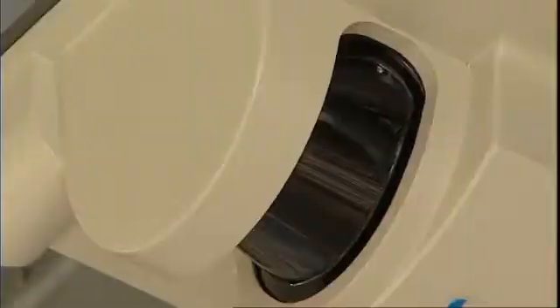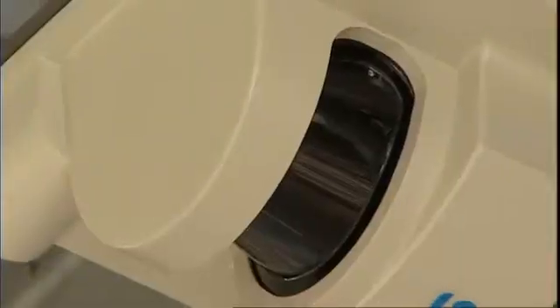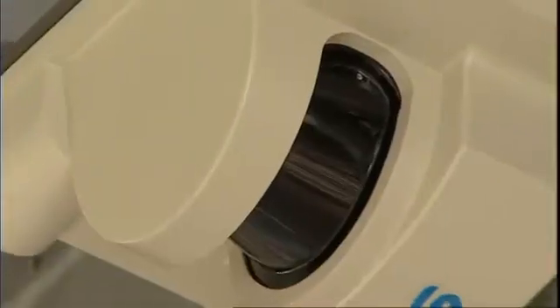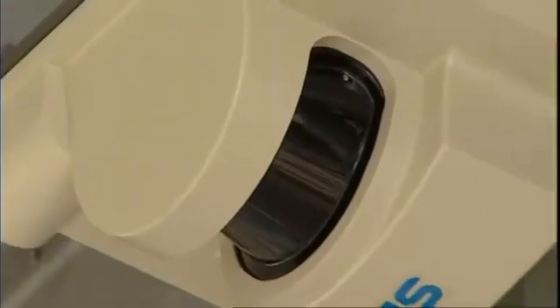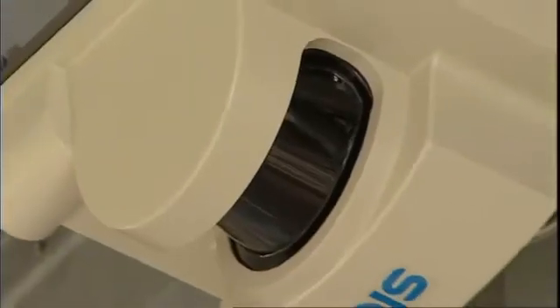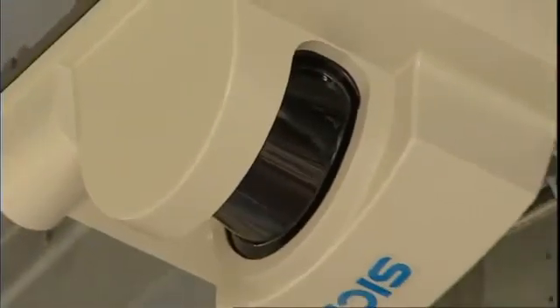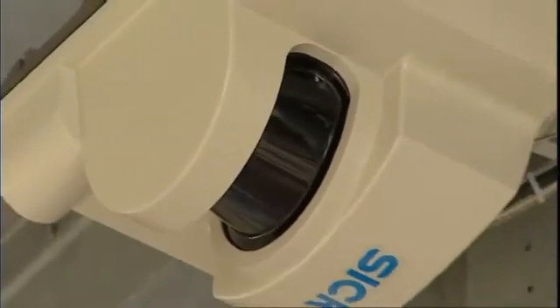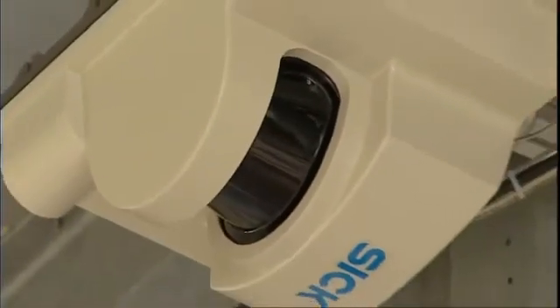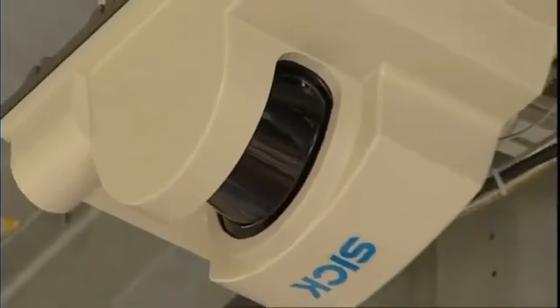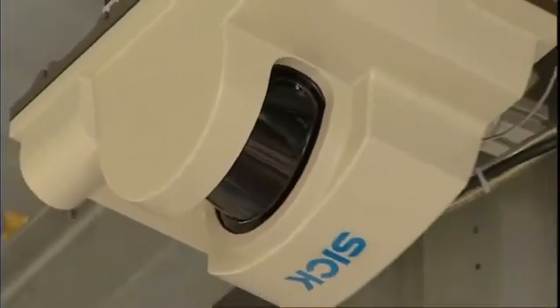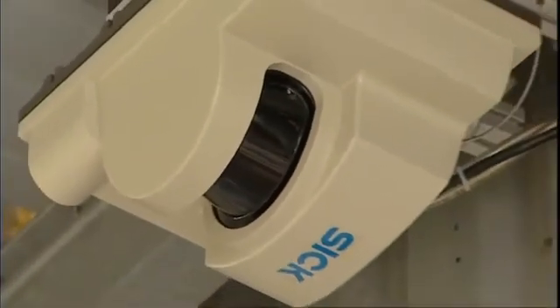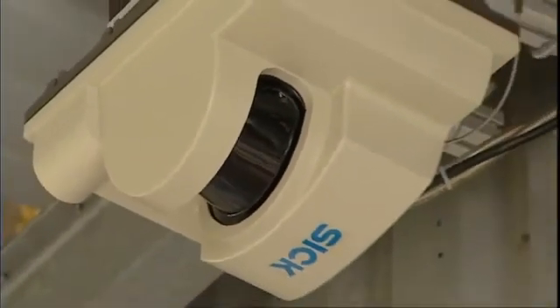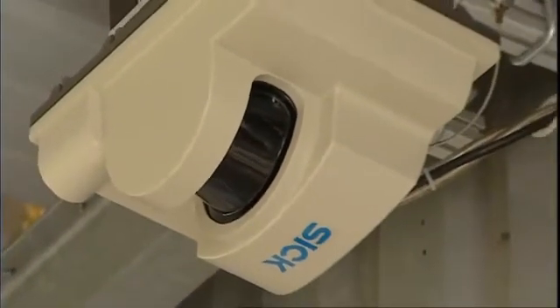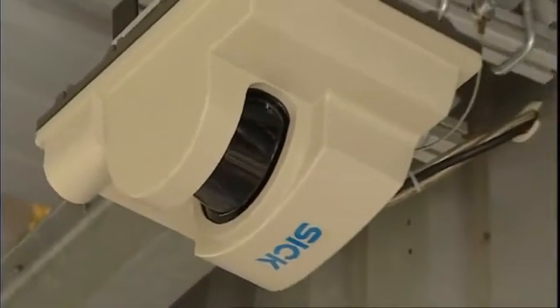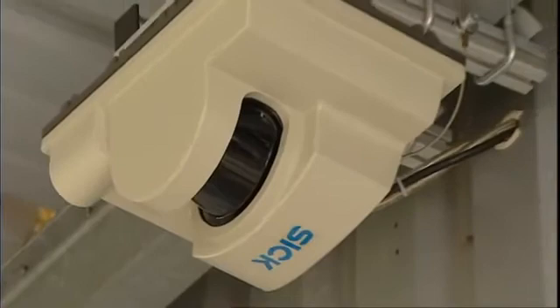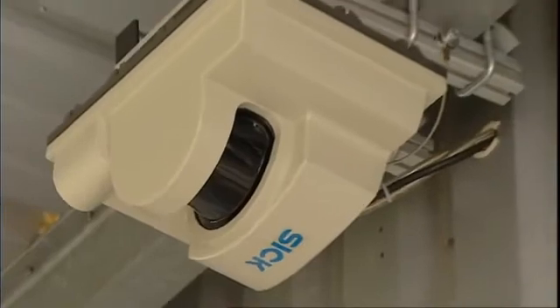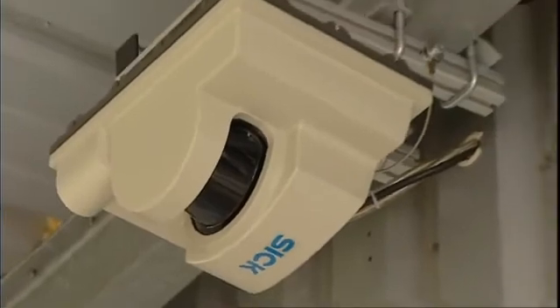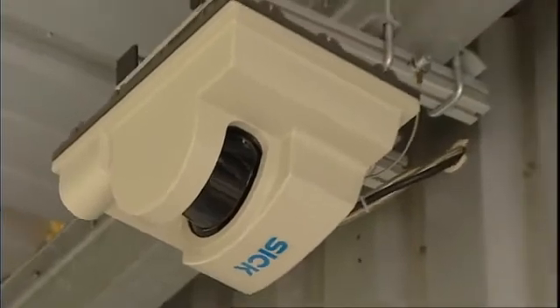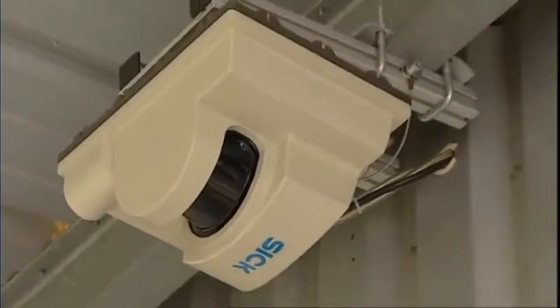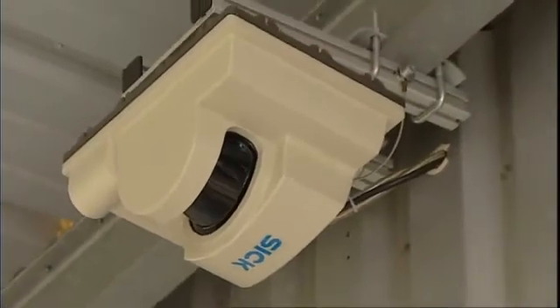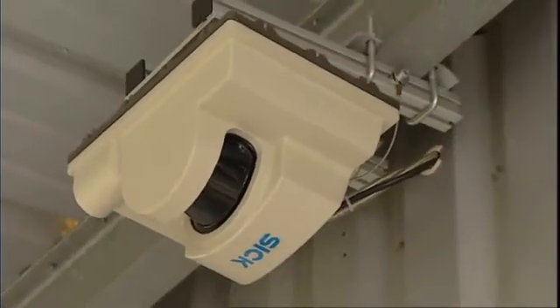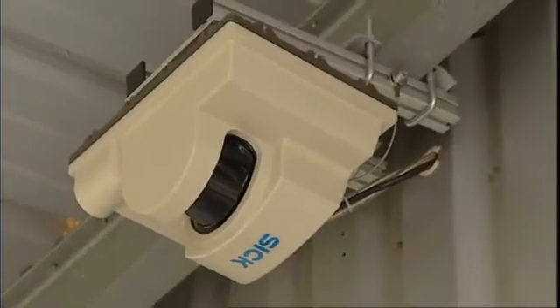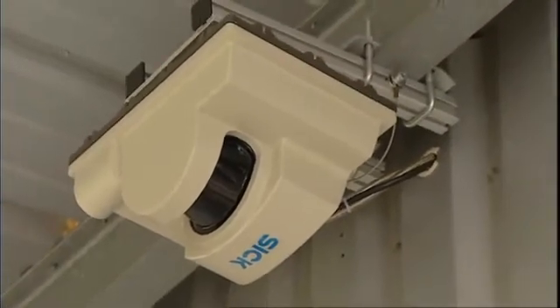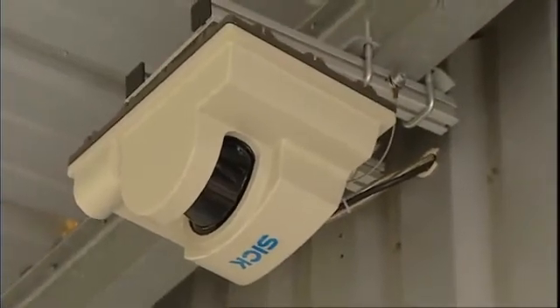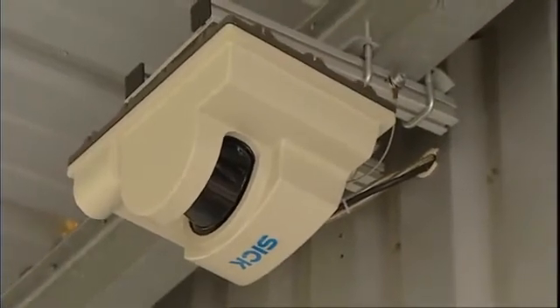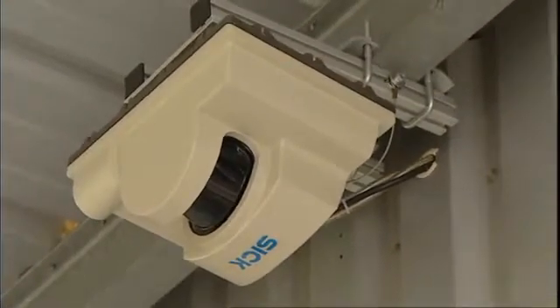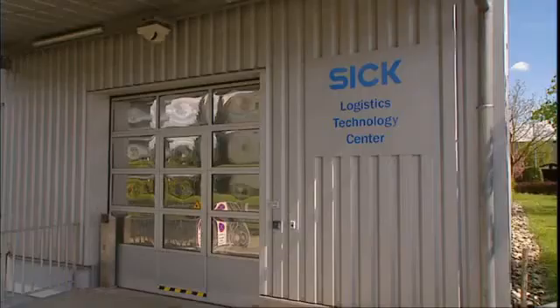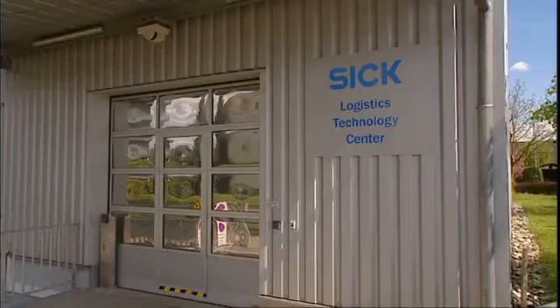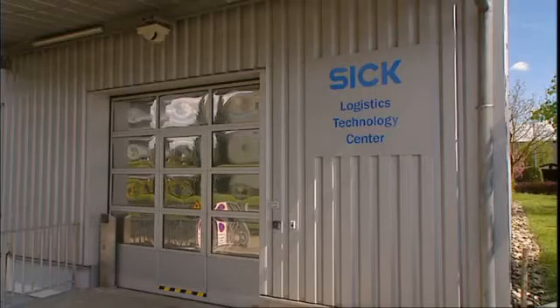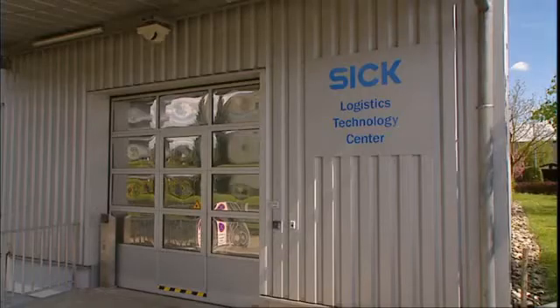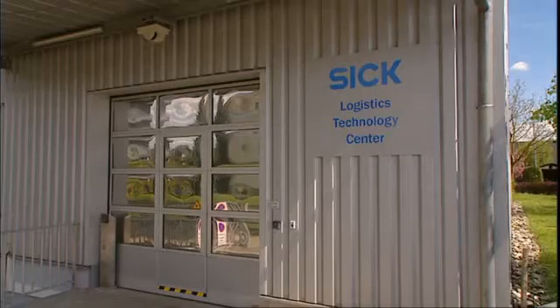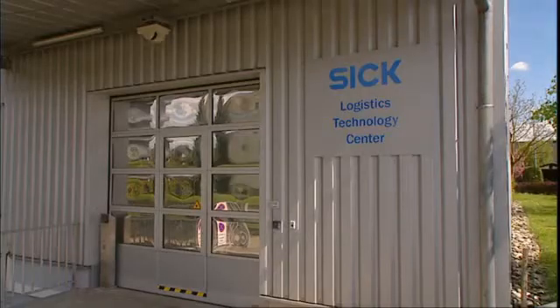You will also find SICK laser scanners in the security sector. The outdoor LMS-221 monitors the front of the building.